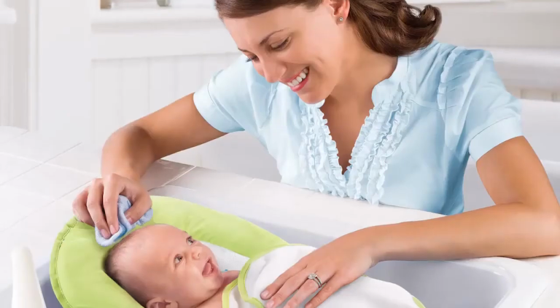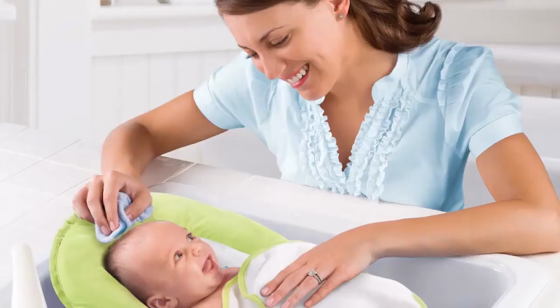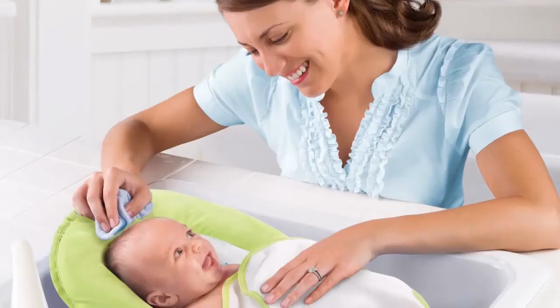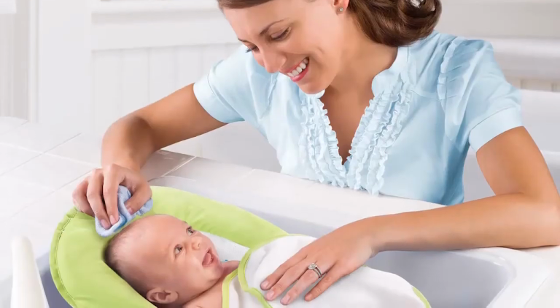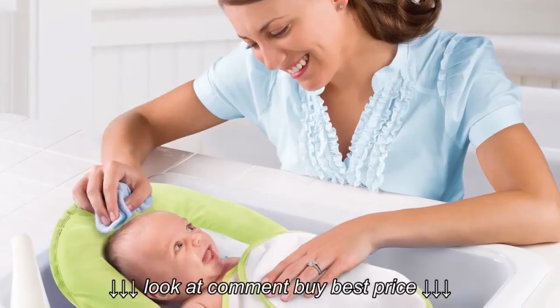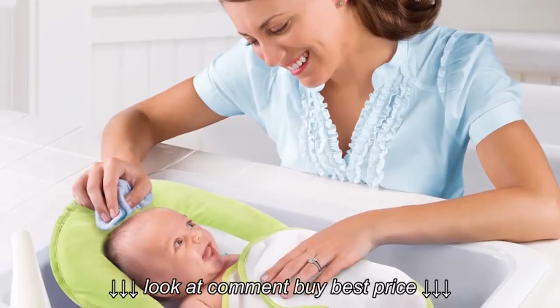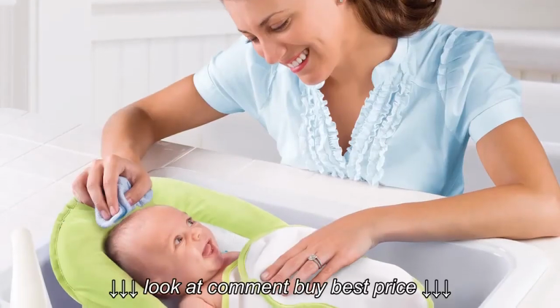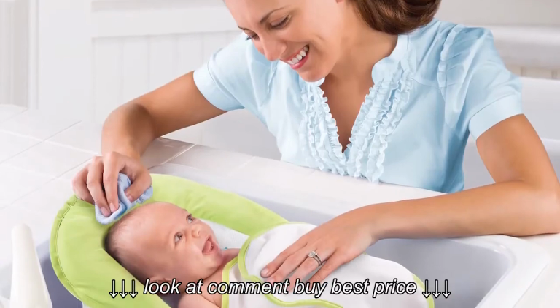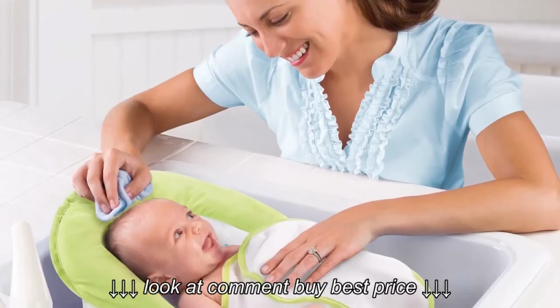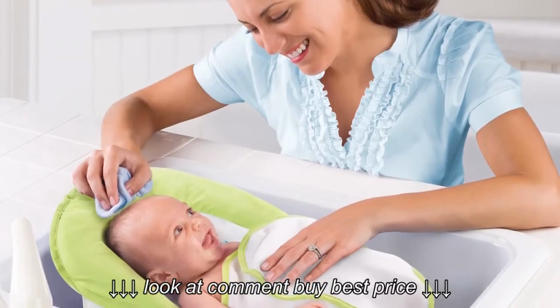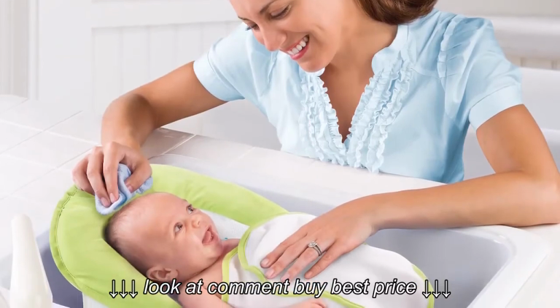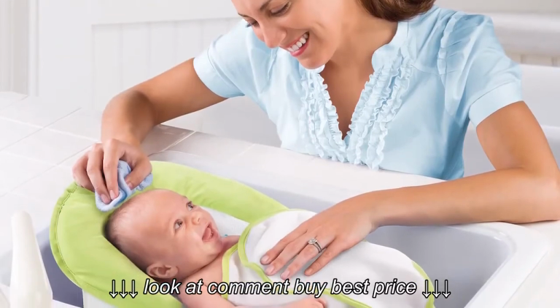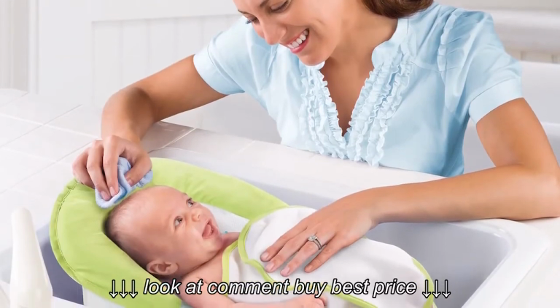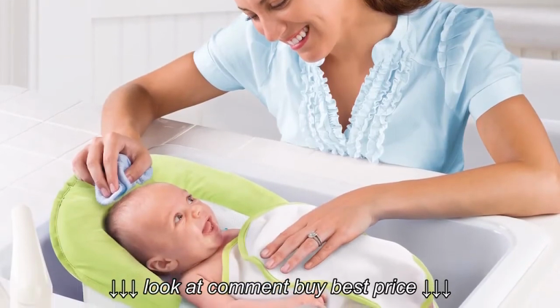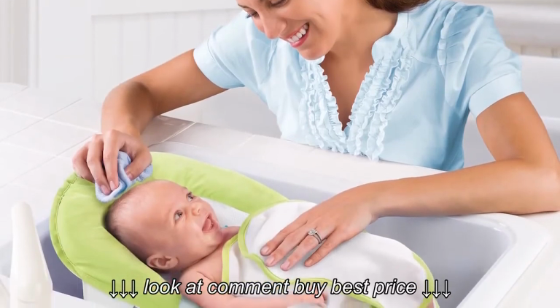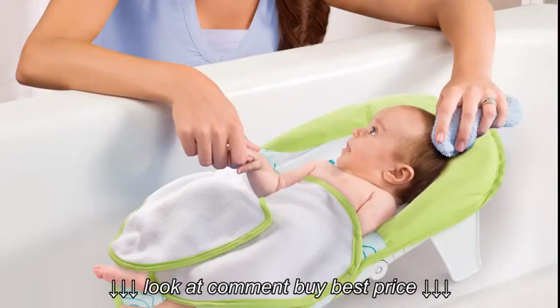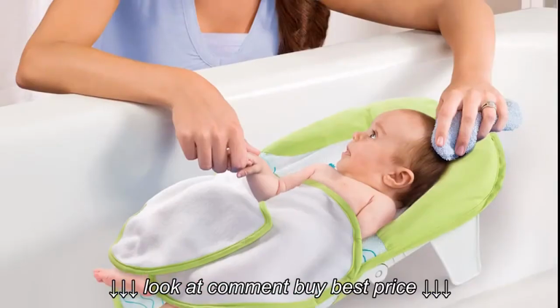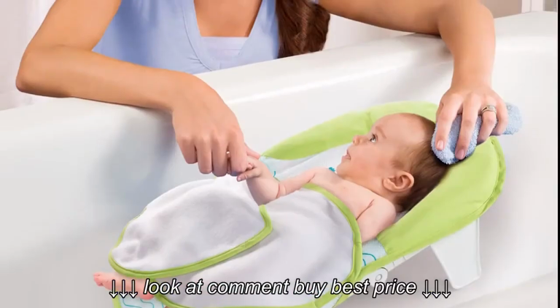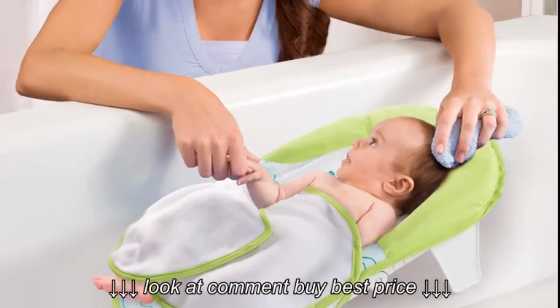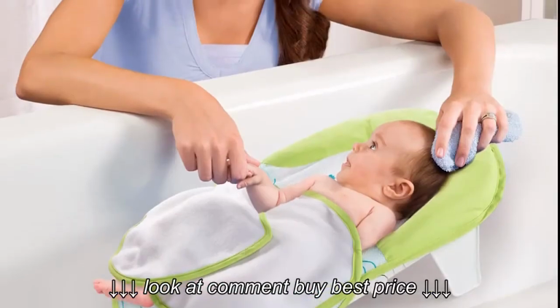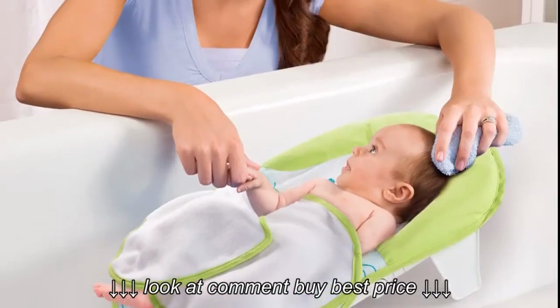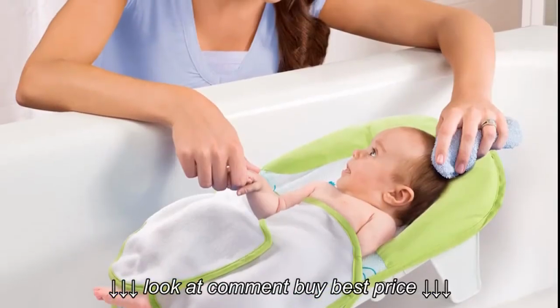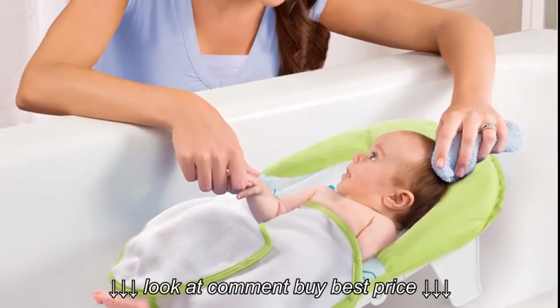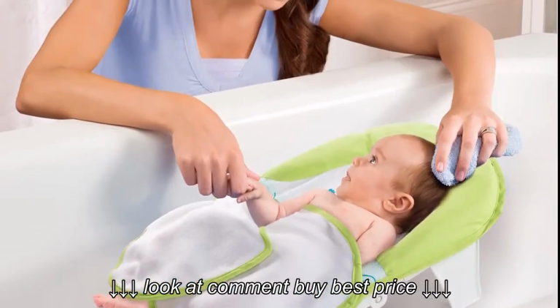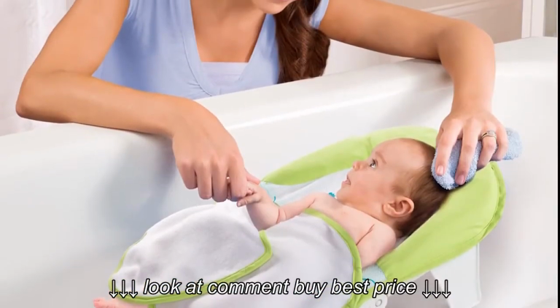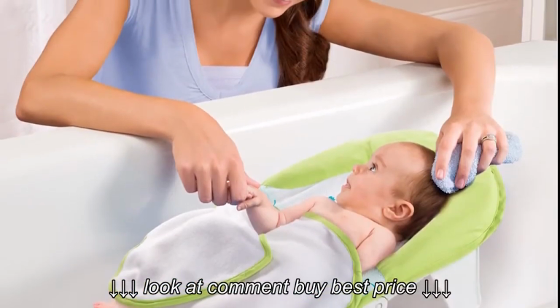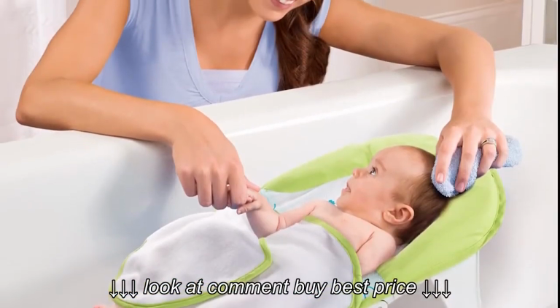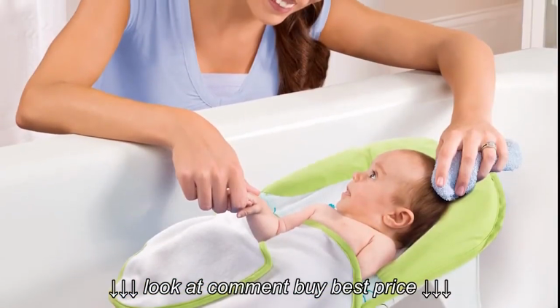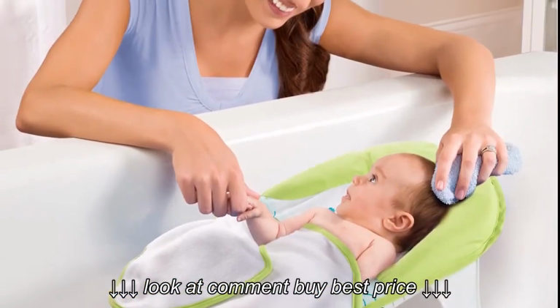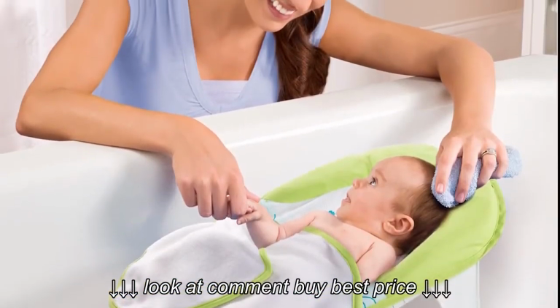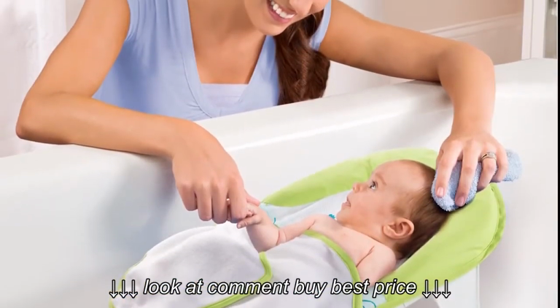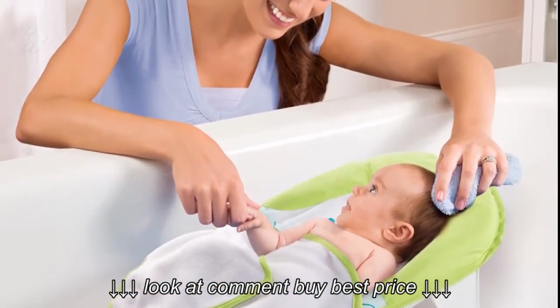Use the Bath Sling in the sink, baby tub, or adult tub, knowing your little one is safe and warm.